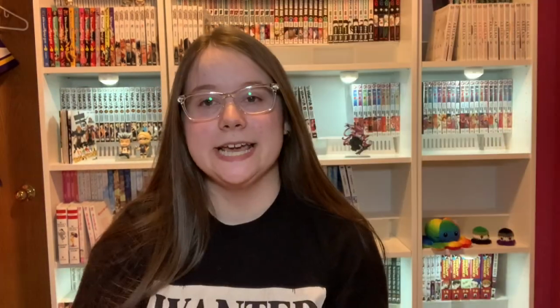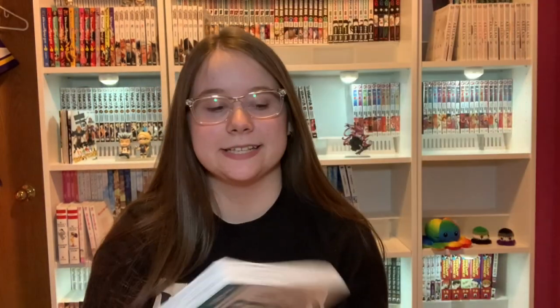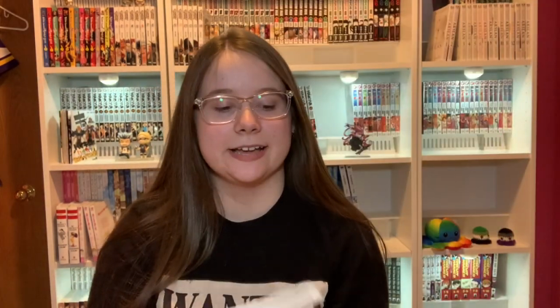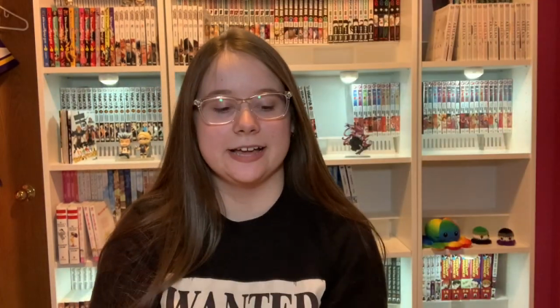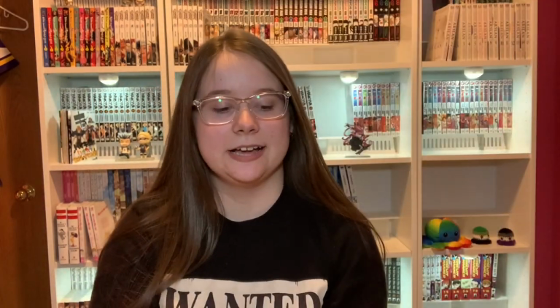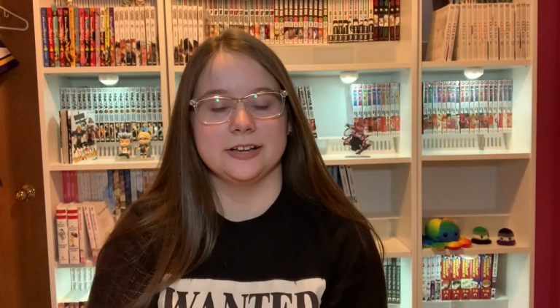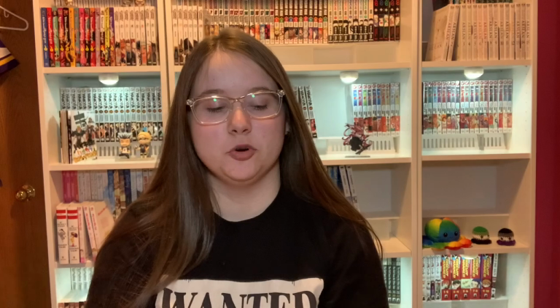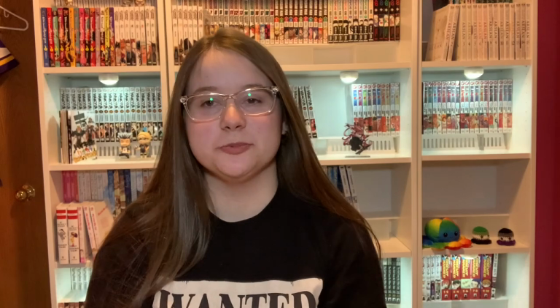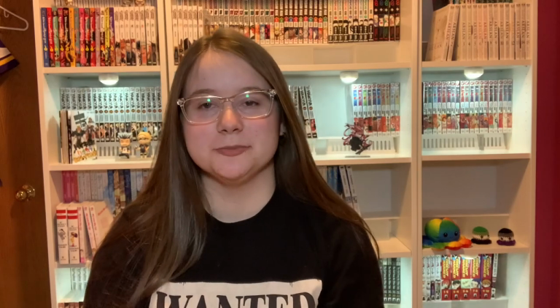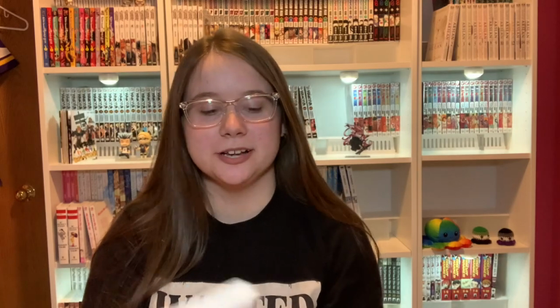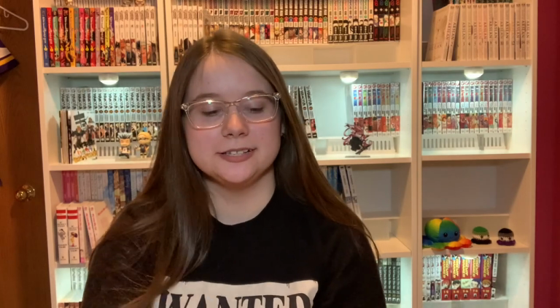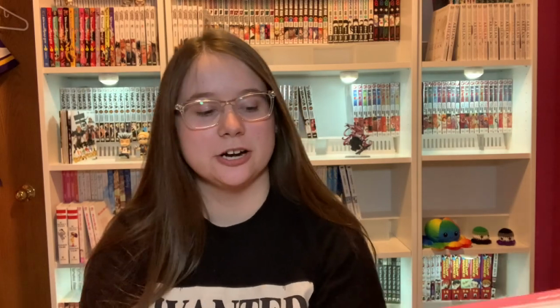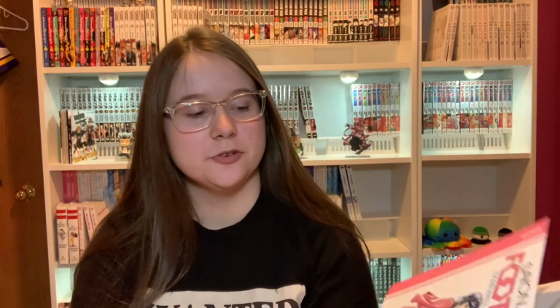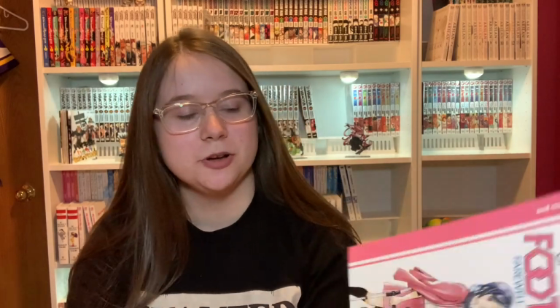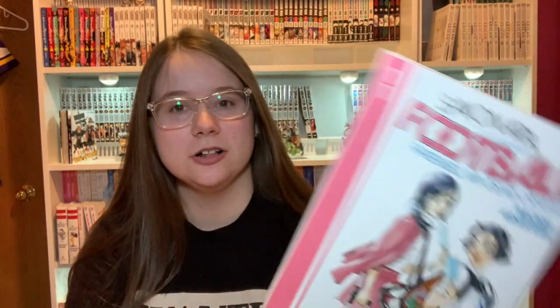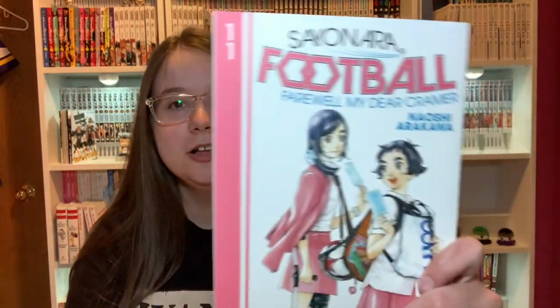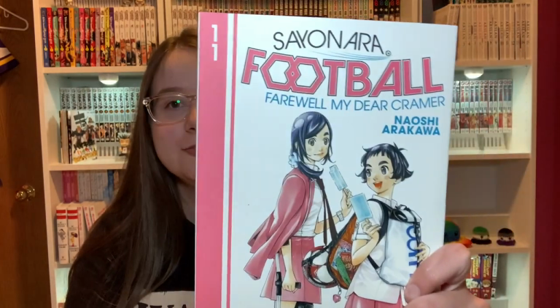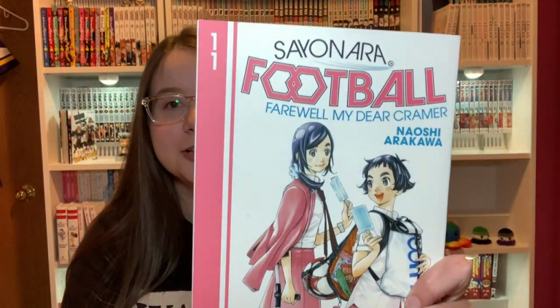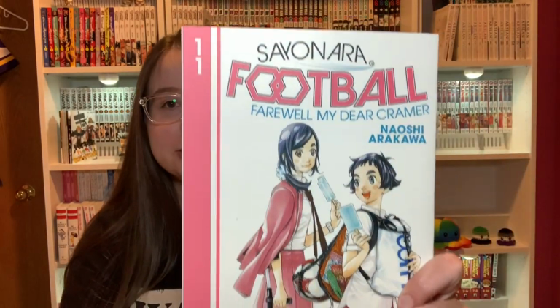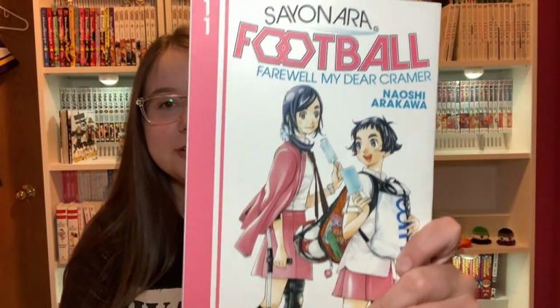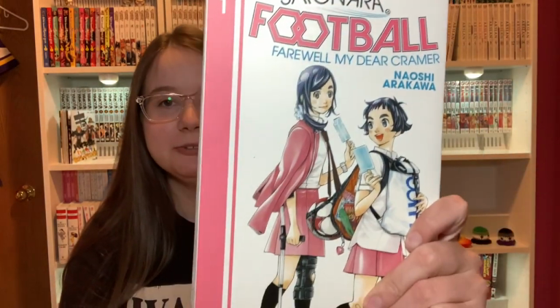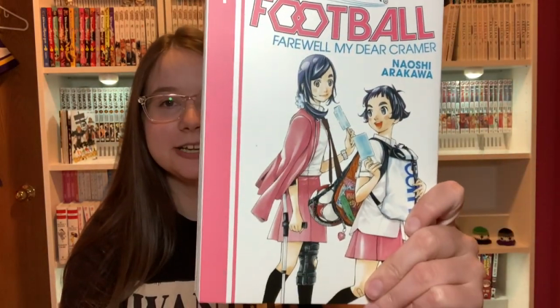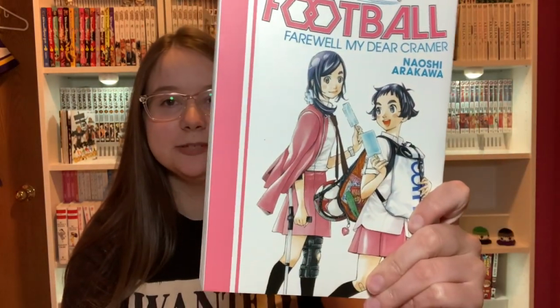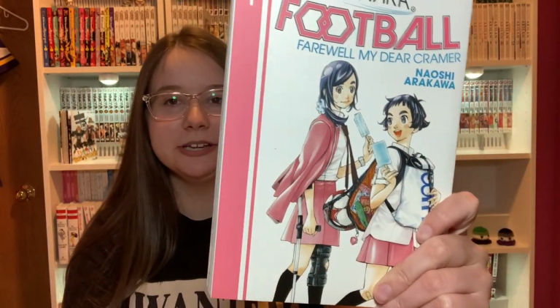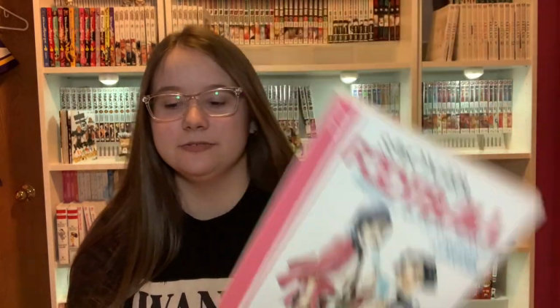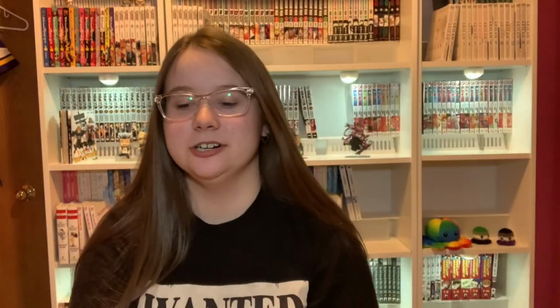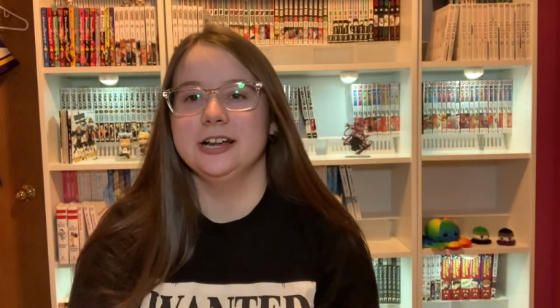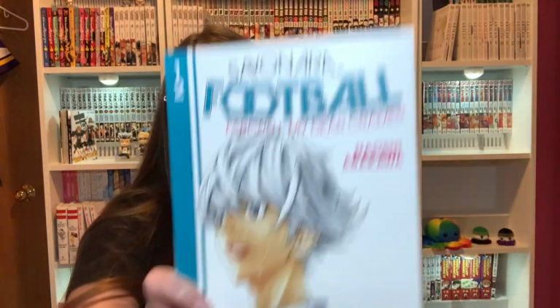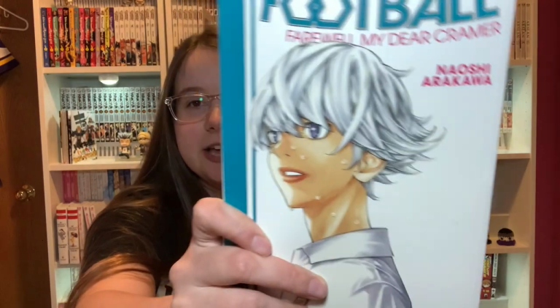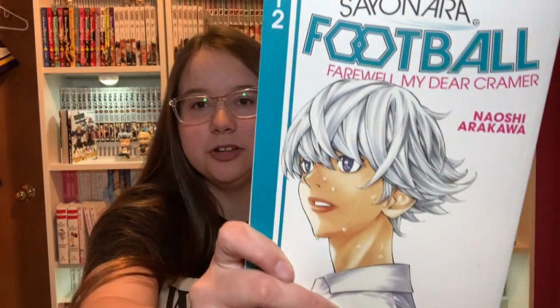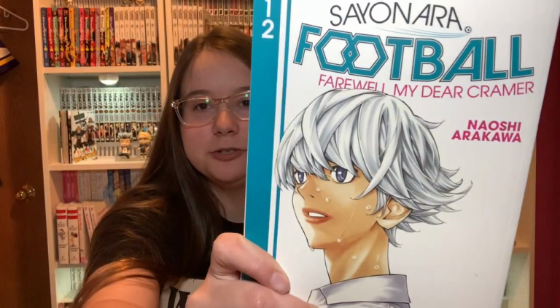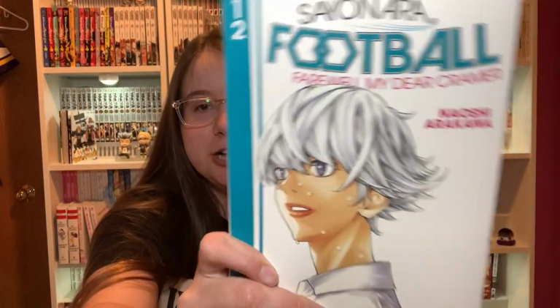Next I have more sports manga — Sayonara Football Volume 11 with the nice pink cover, and Volume 12.